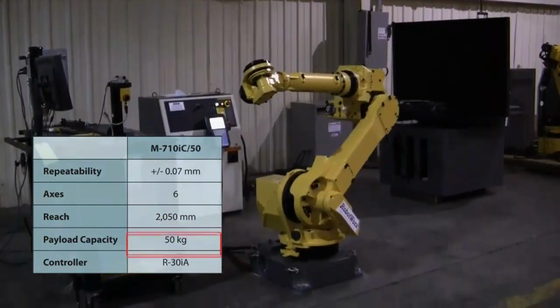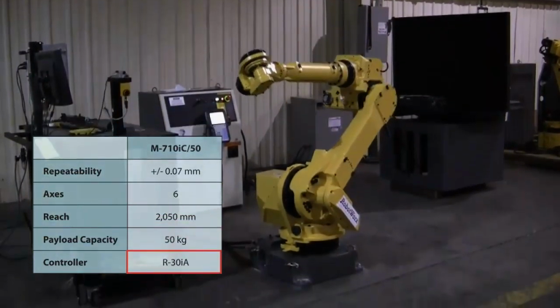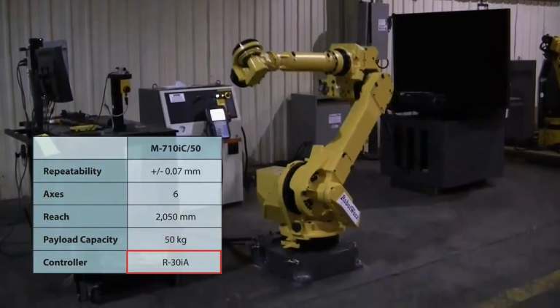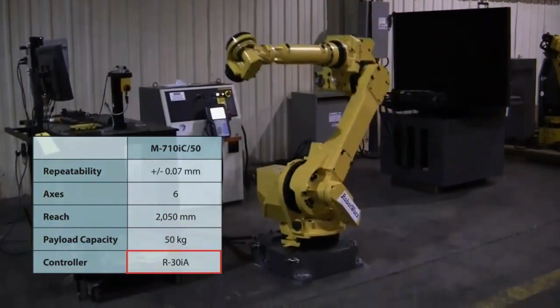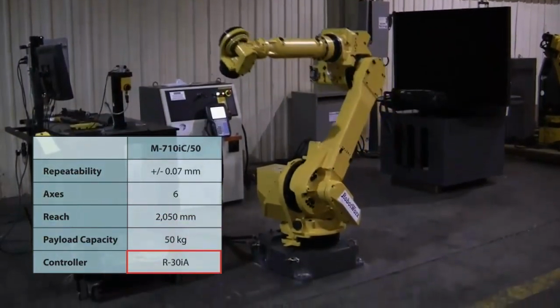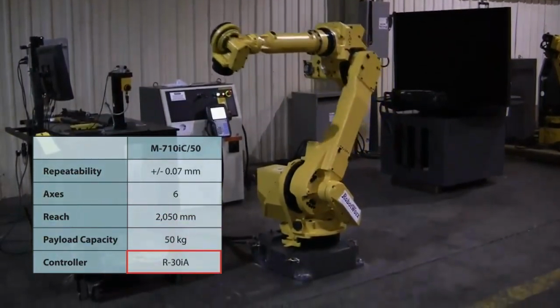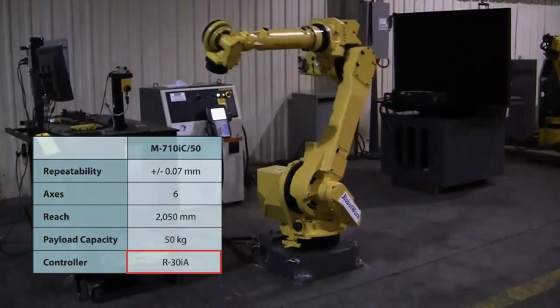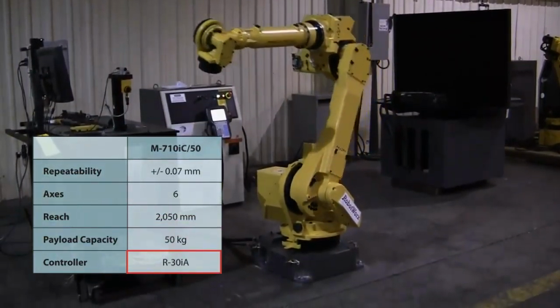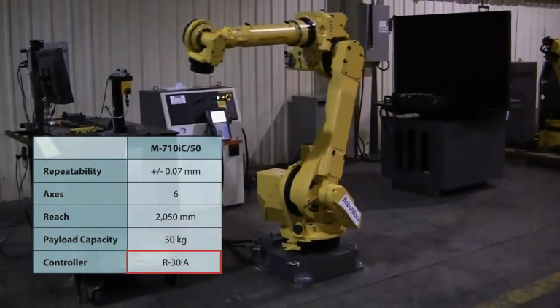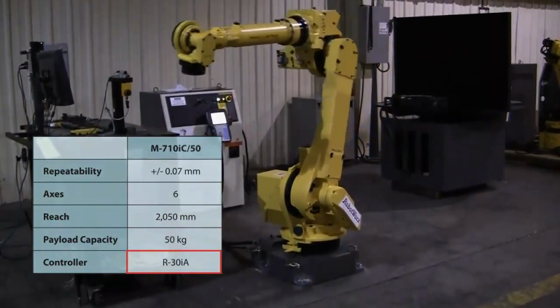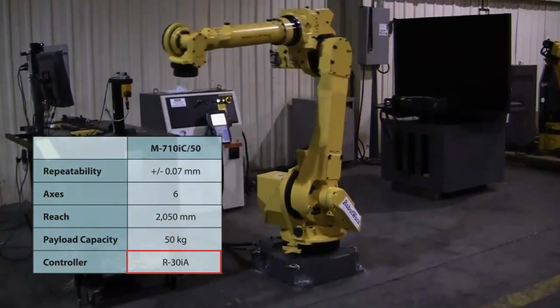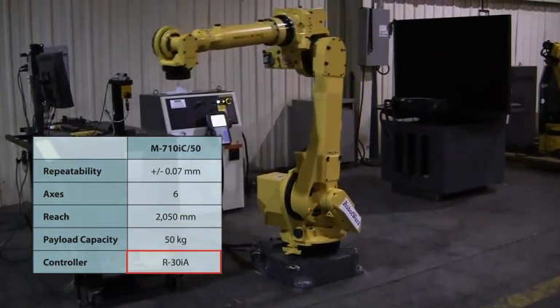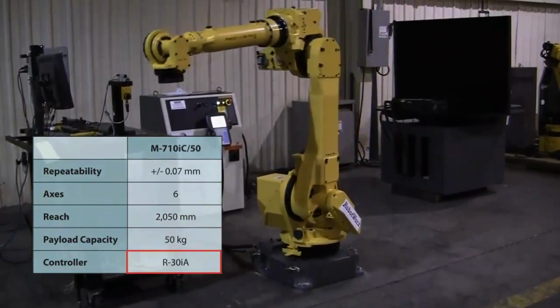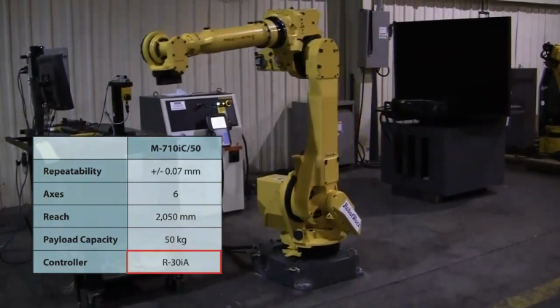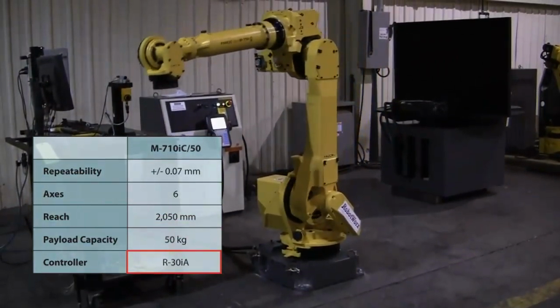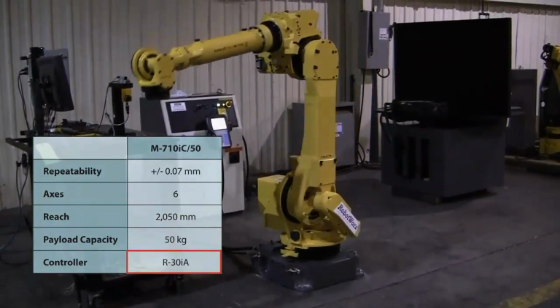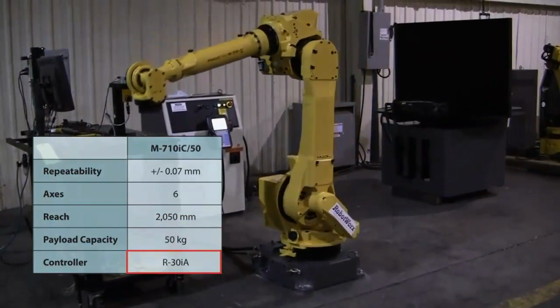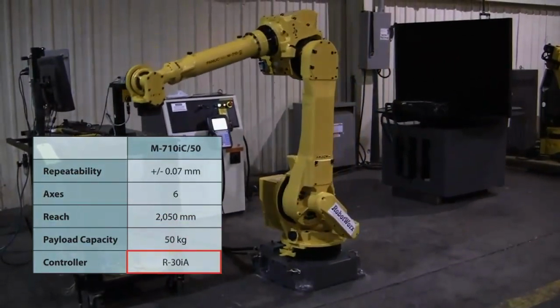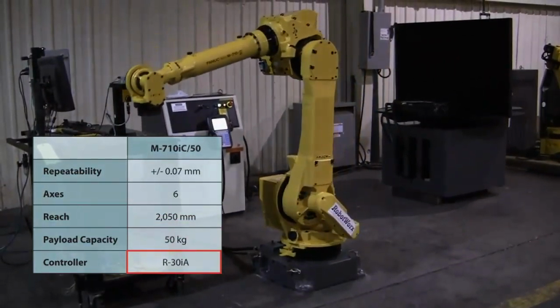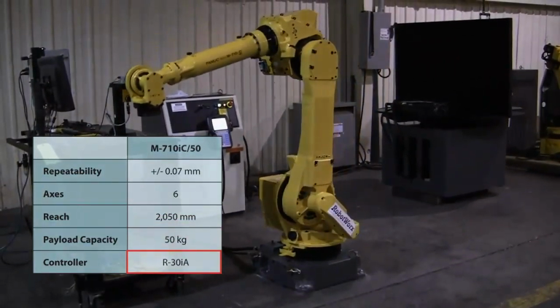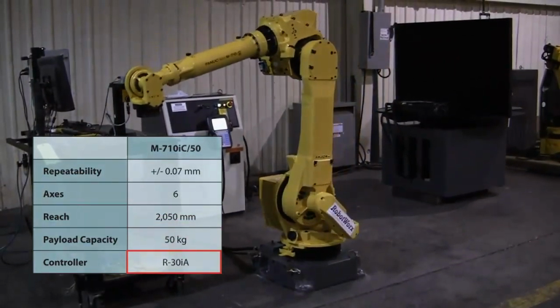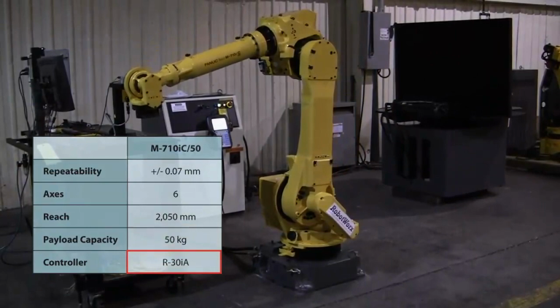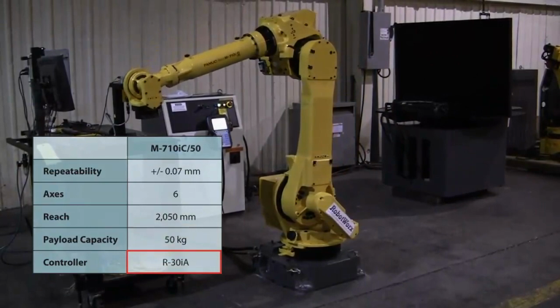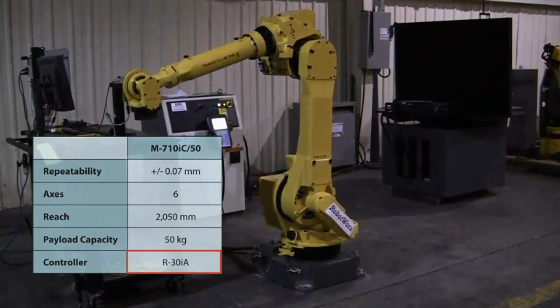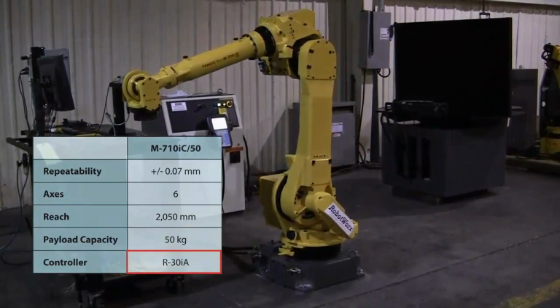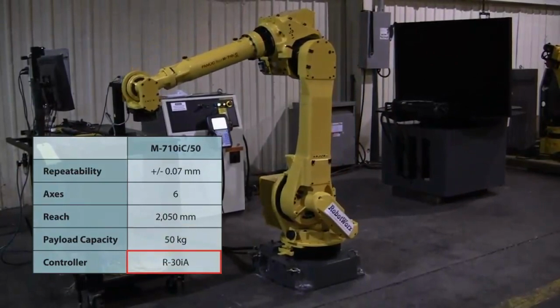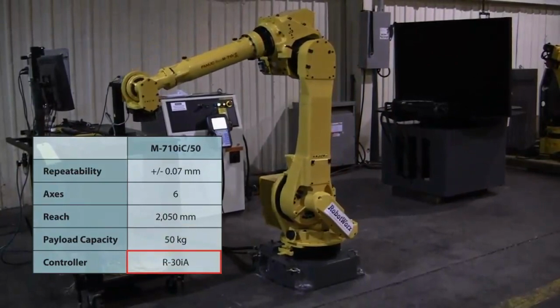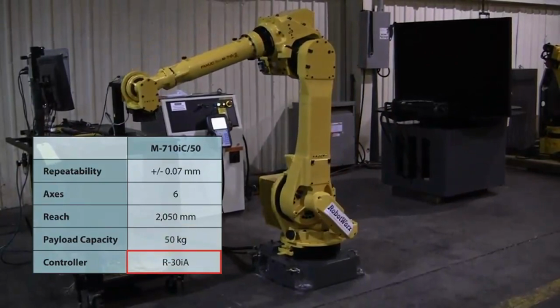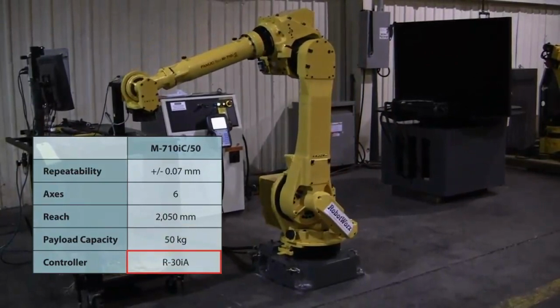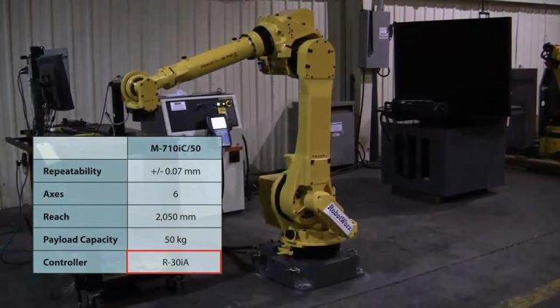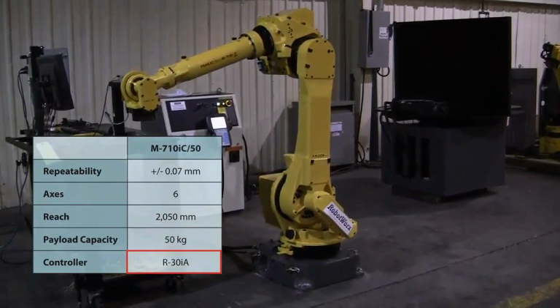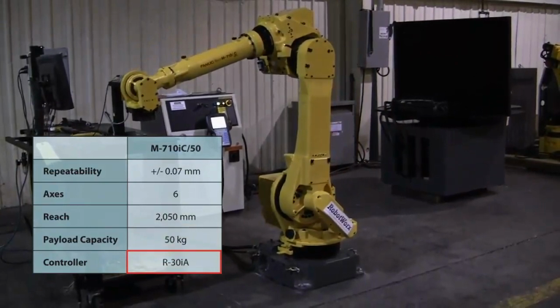An R30IA controller and teach pendant are used to program and direct the robot's arm.